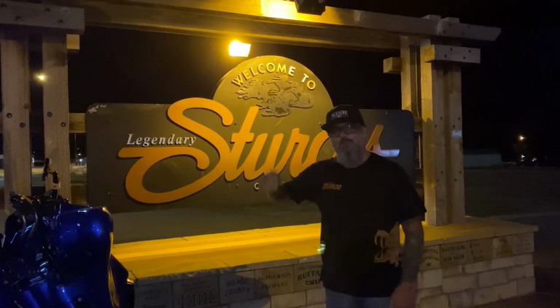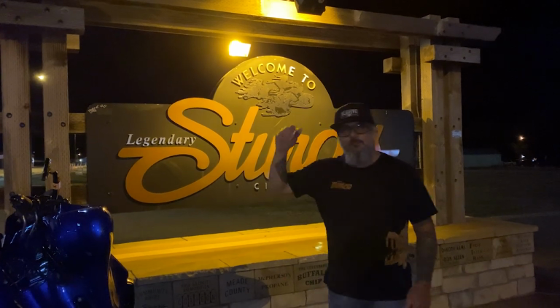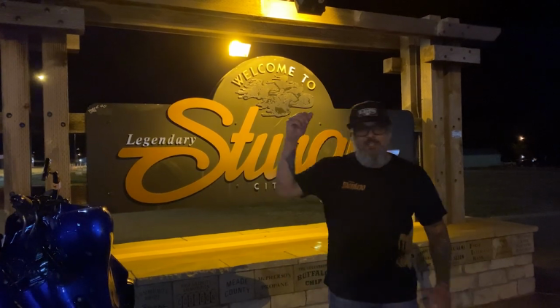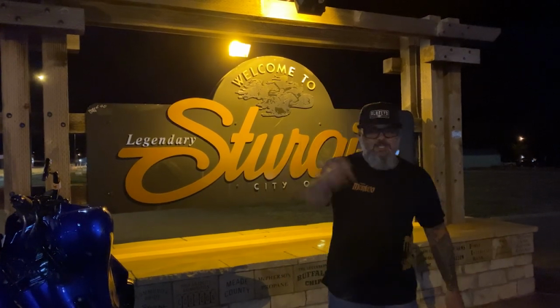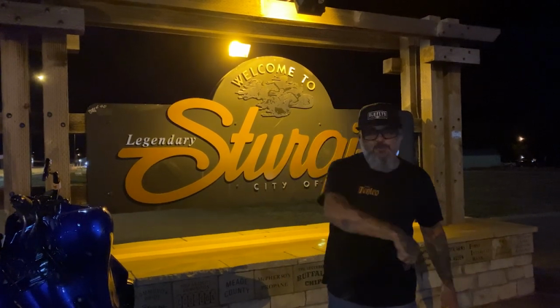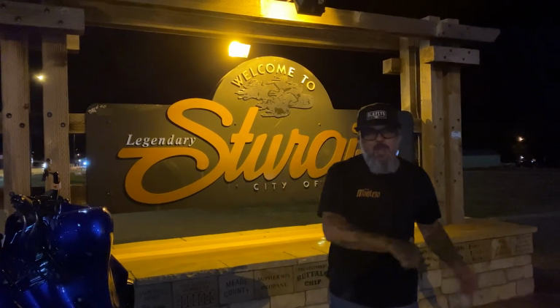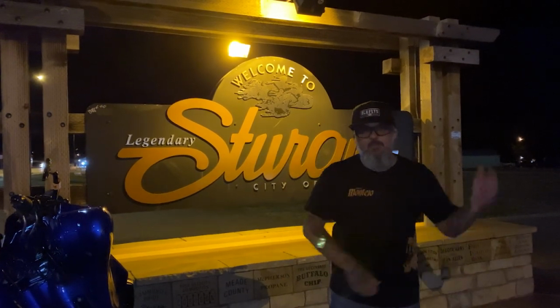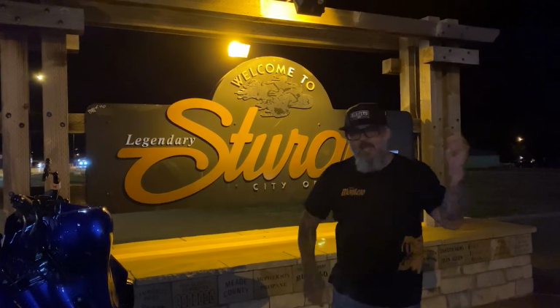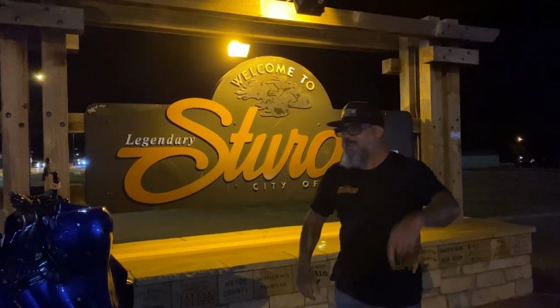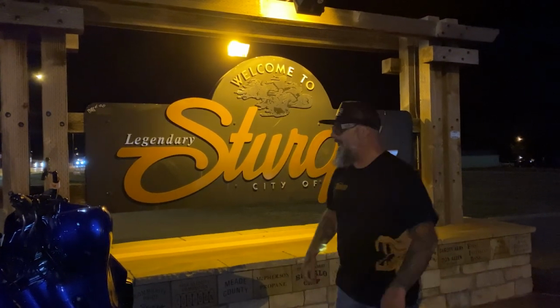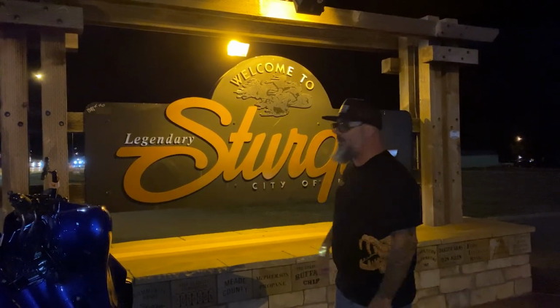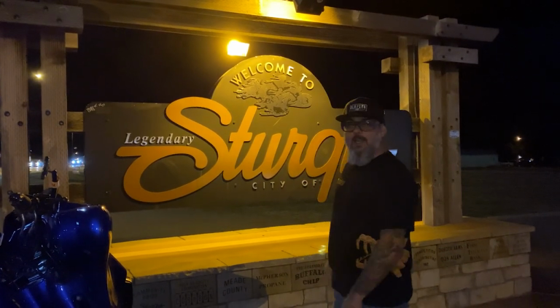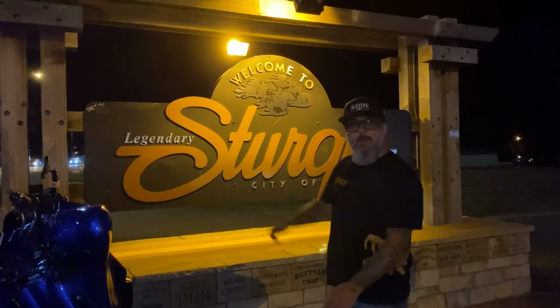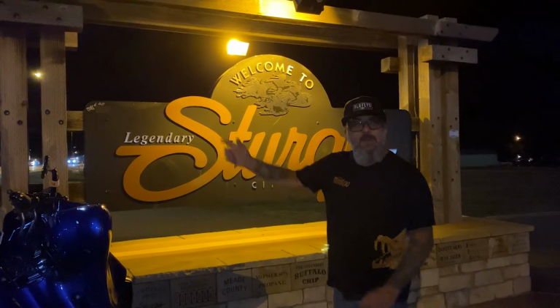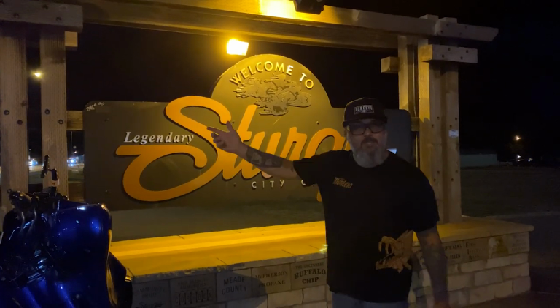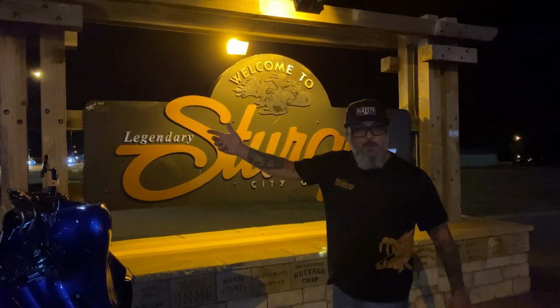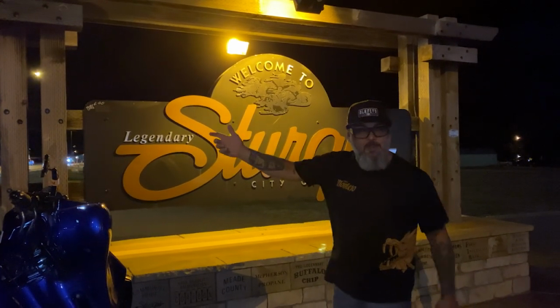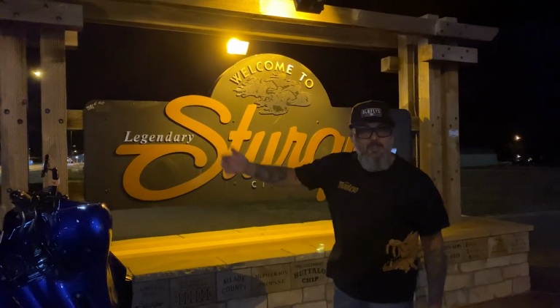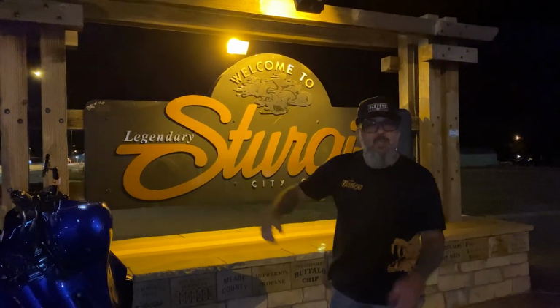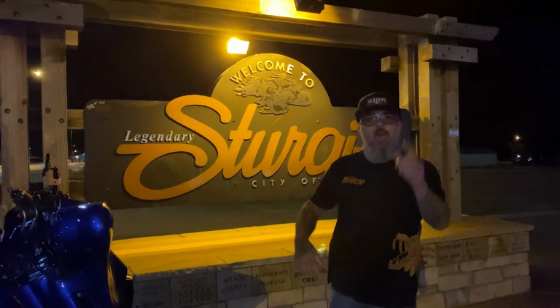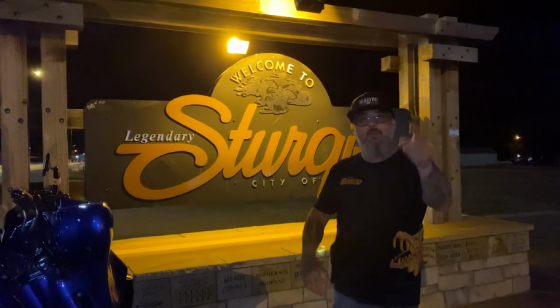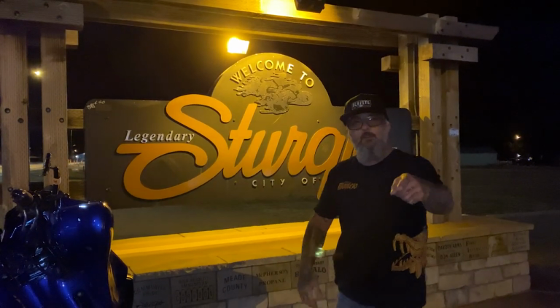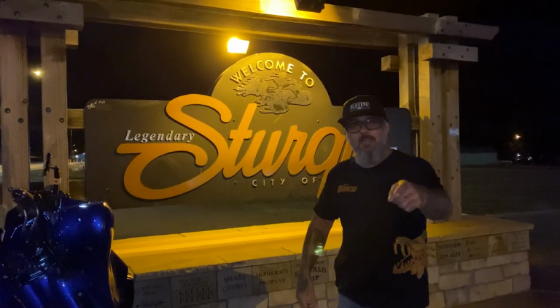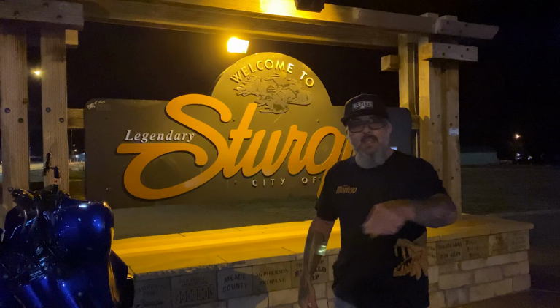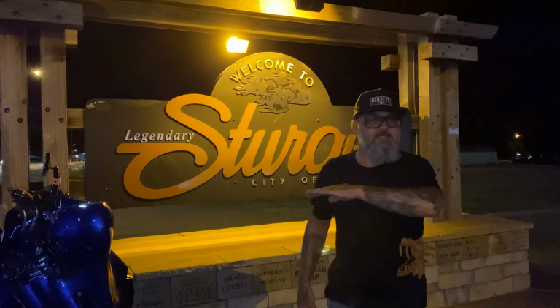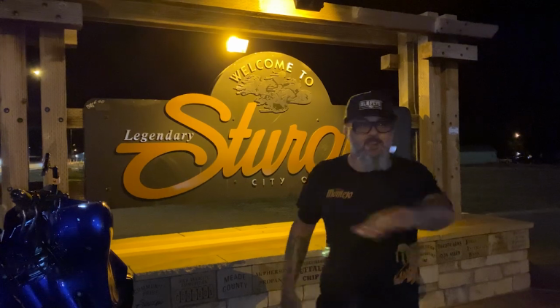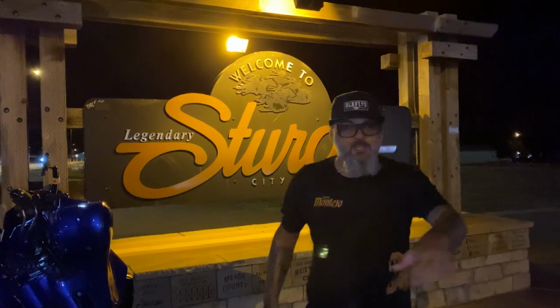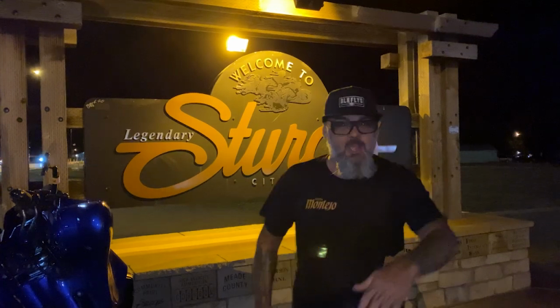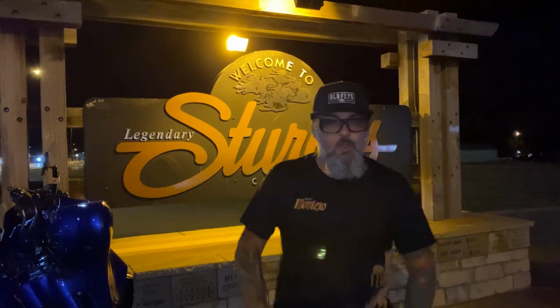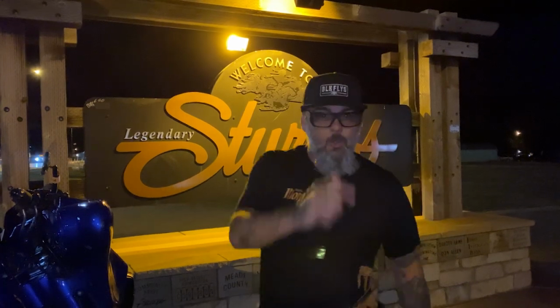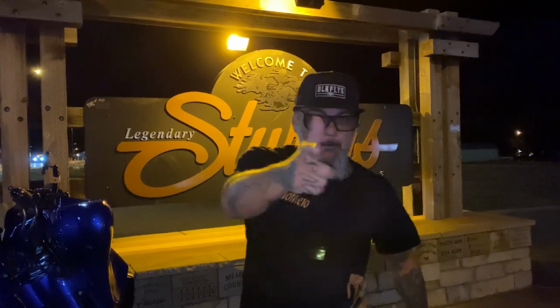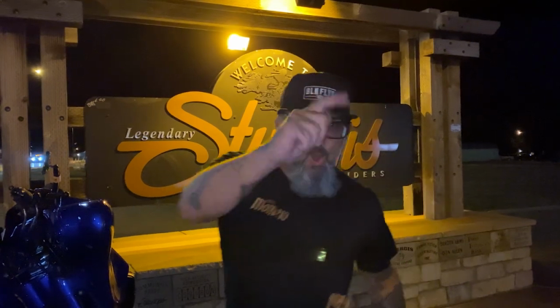Don't forget to subscribe and like. Now I've got to get back to the party. Have a good weekend. Stay out of jail!